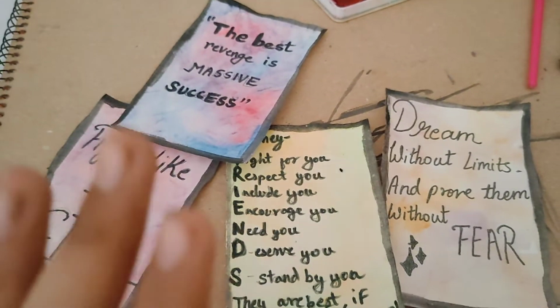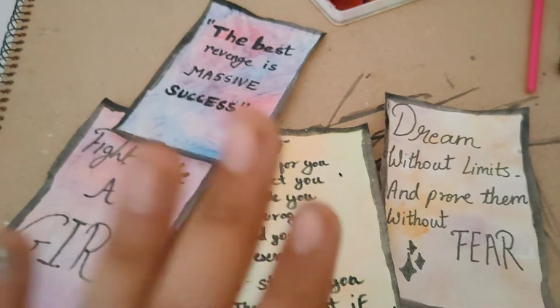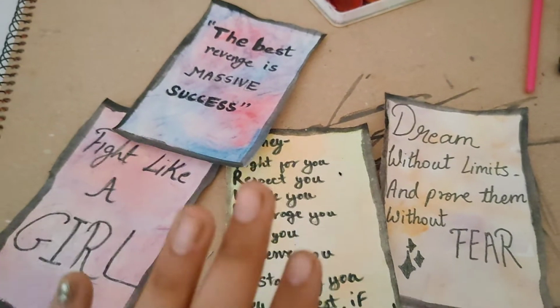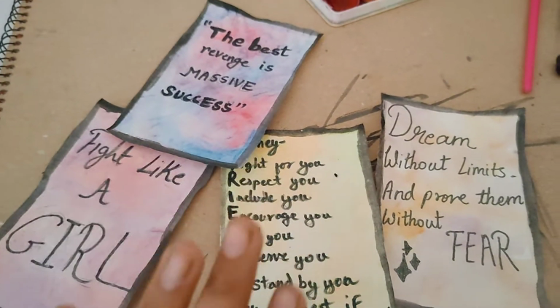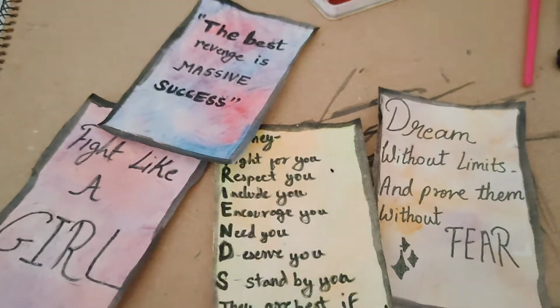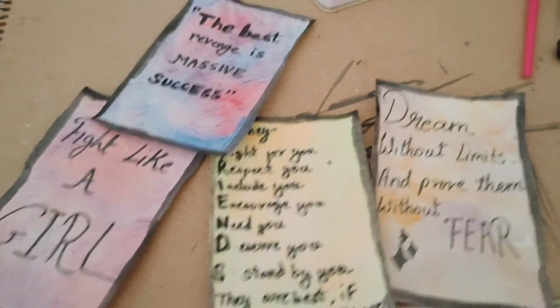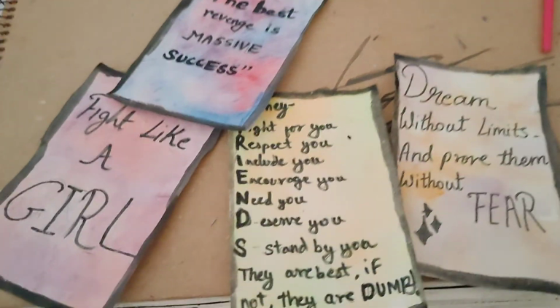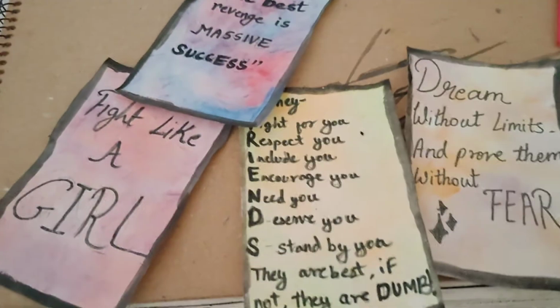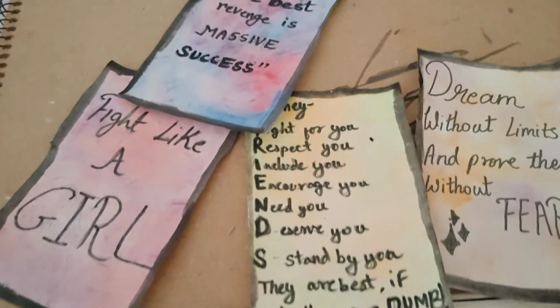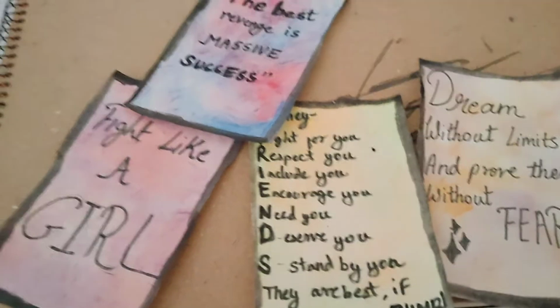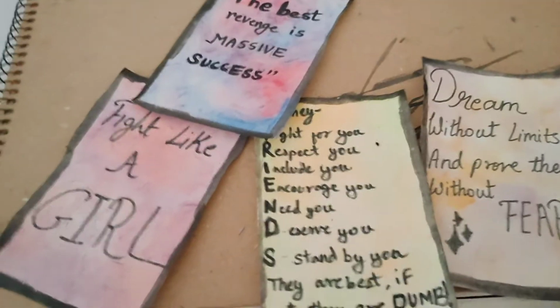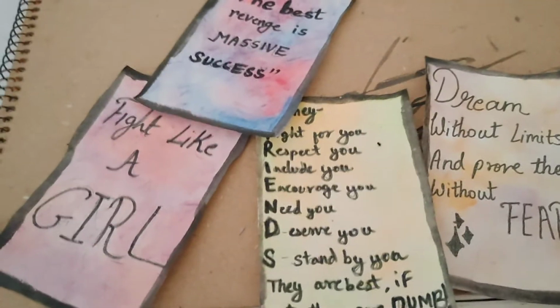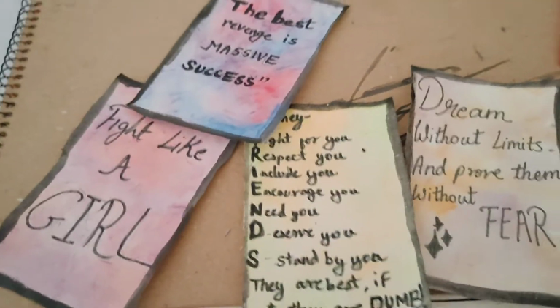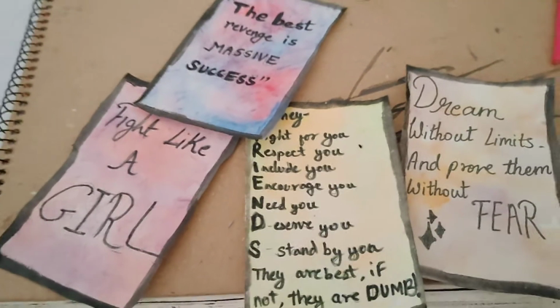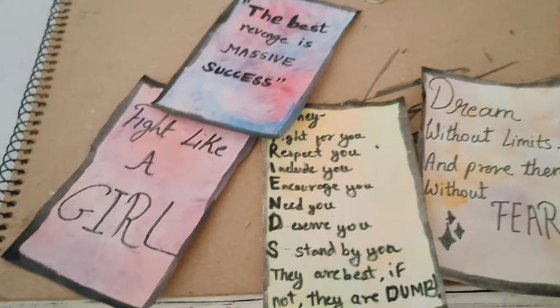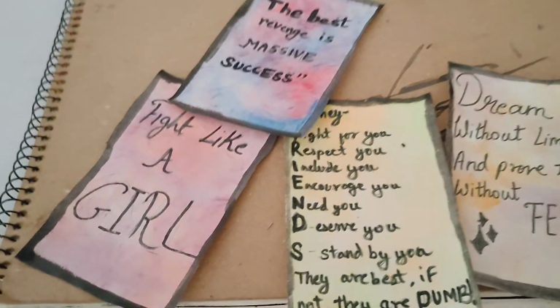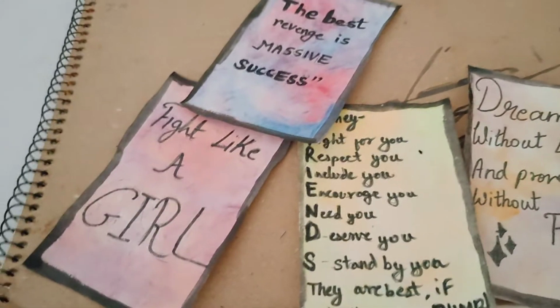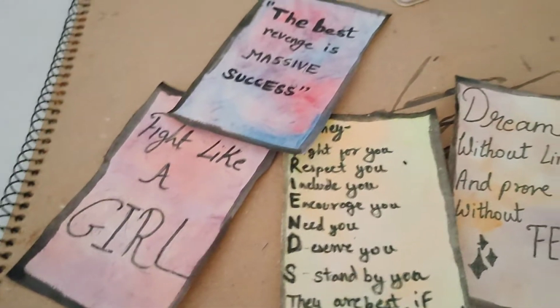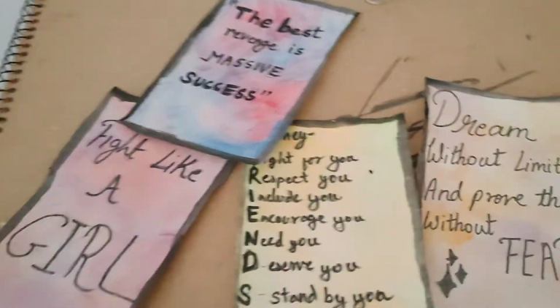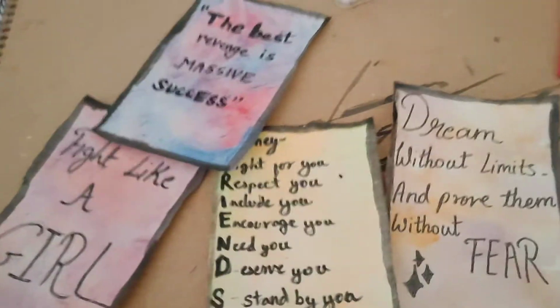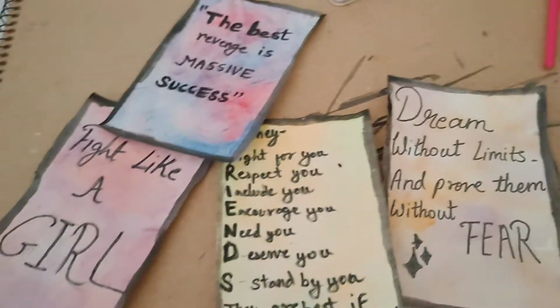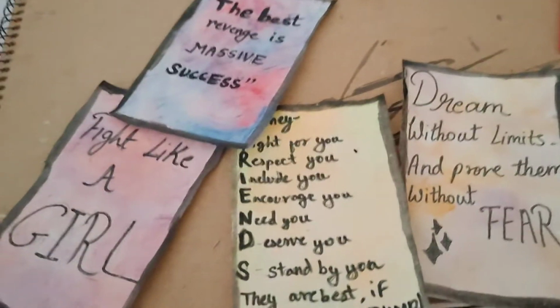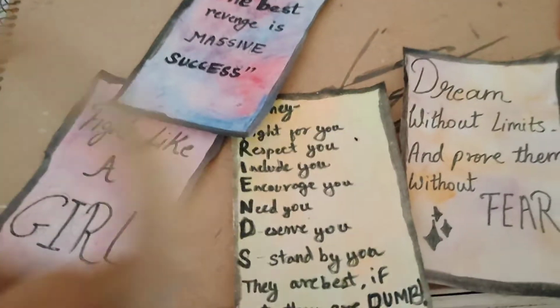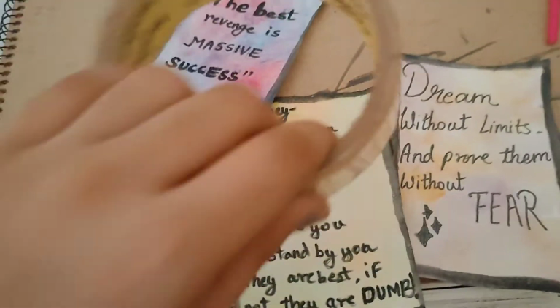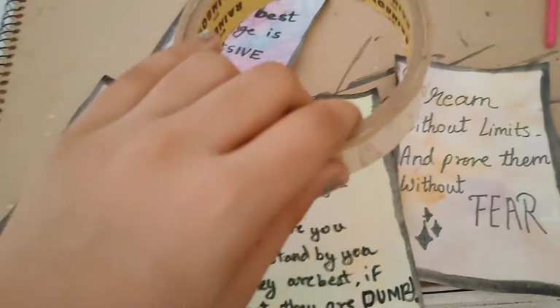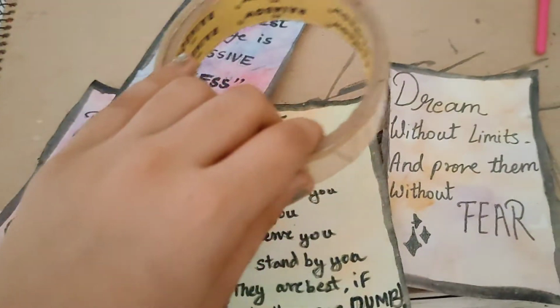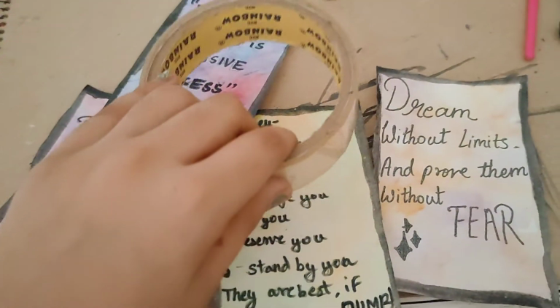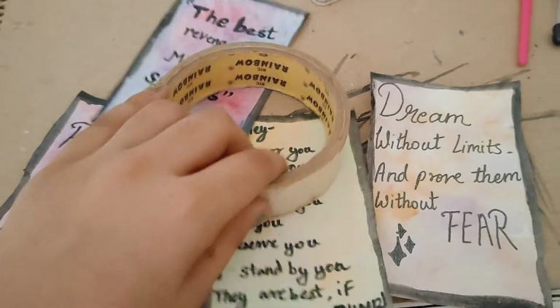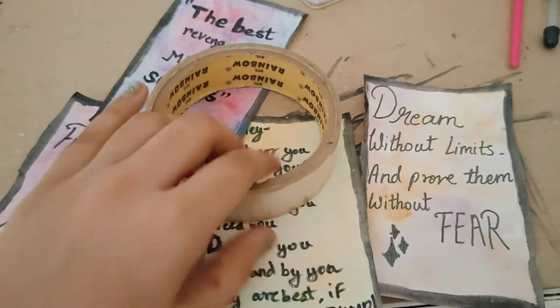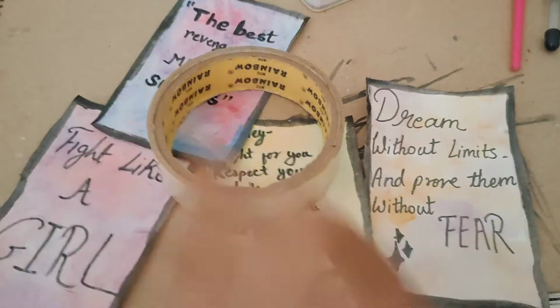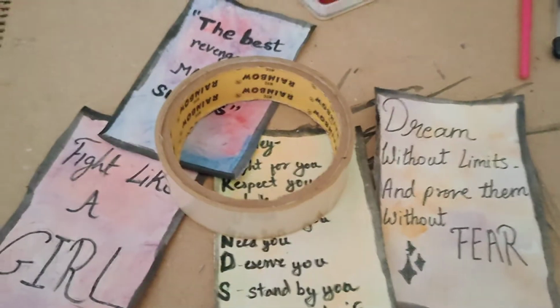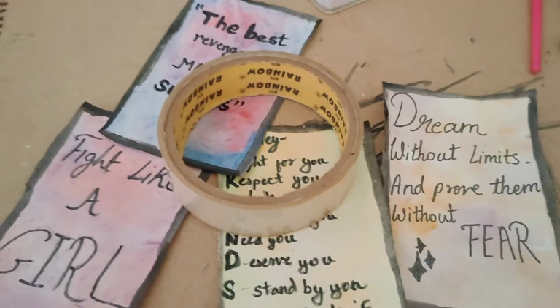Next, you need to cover it with tape. It will give a little glossy look.